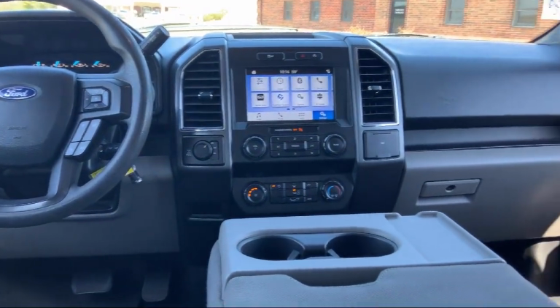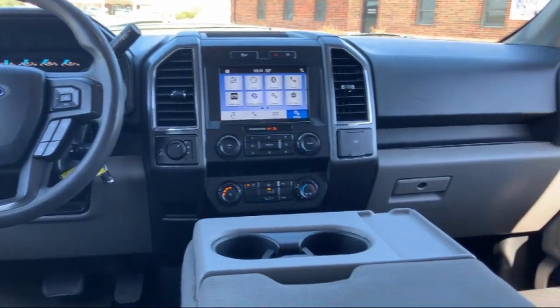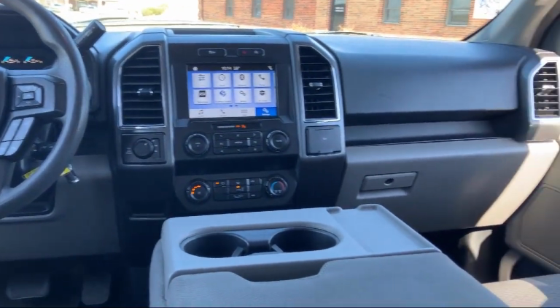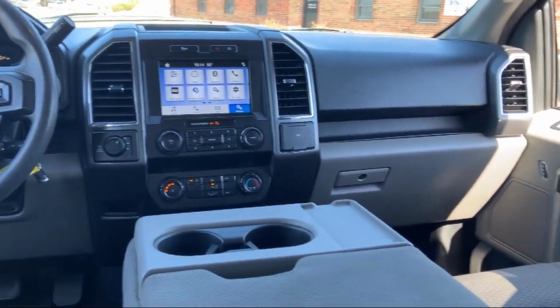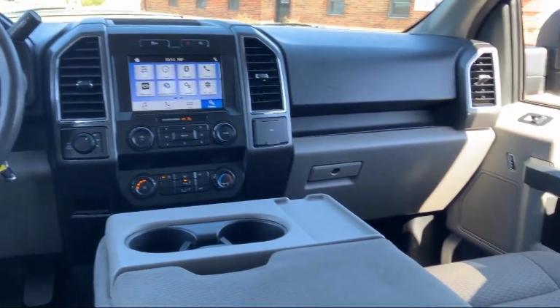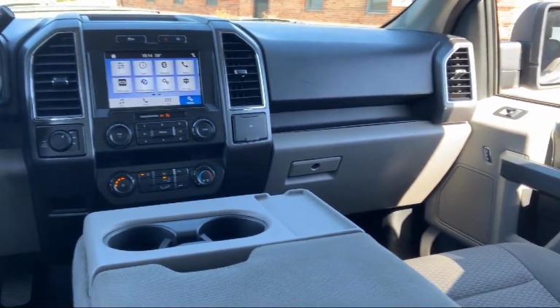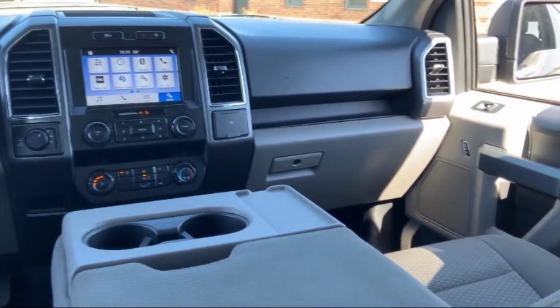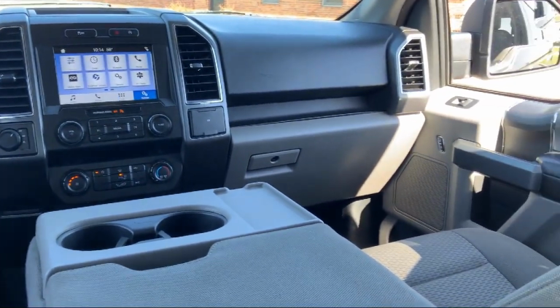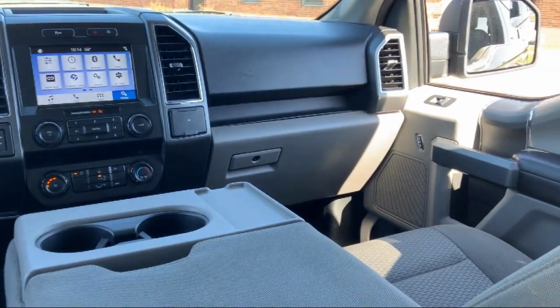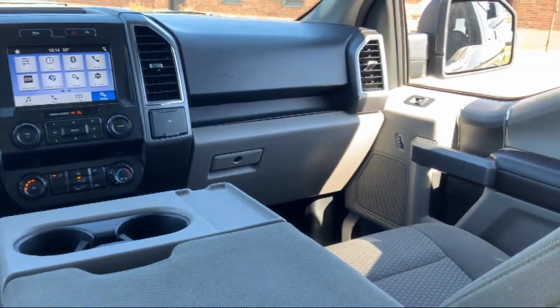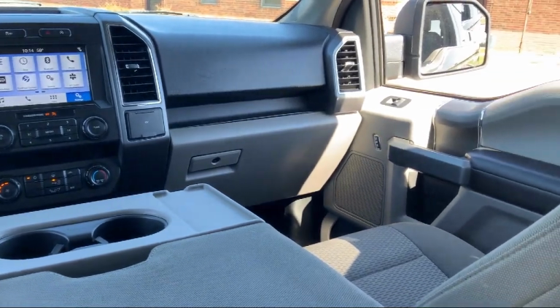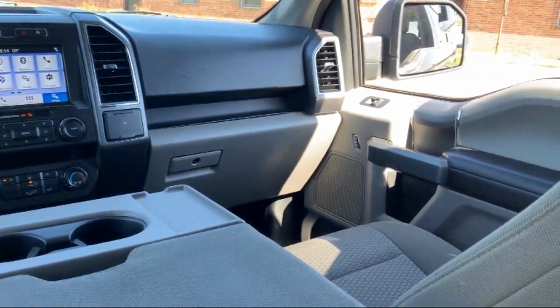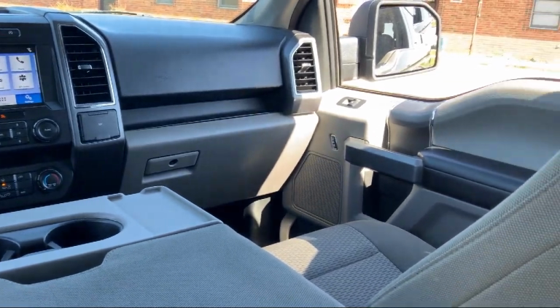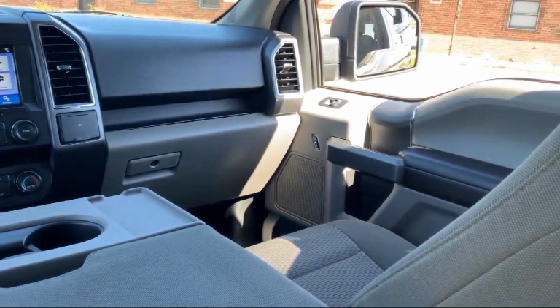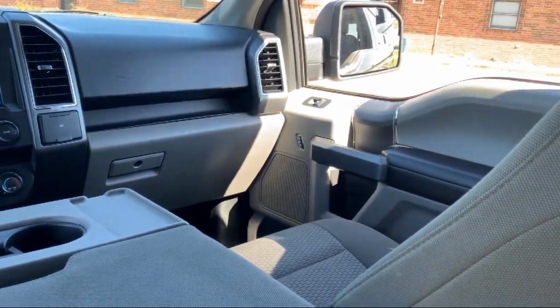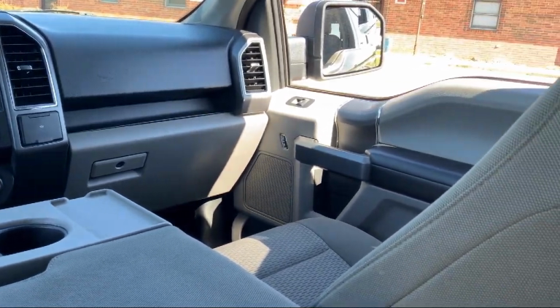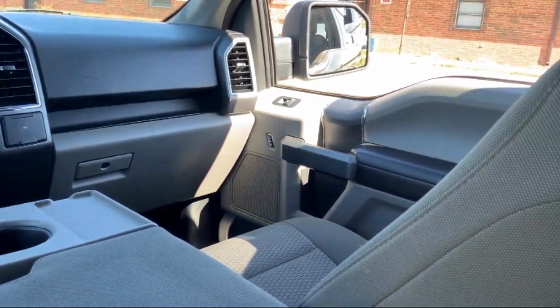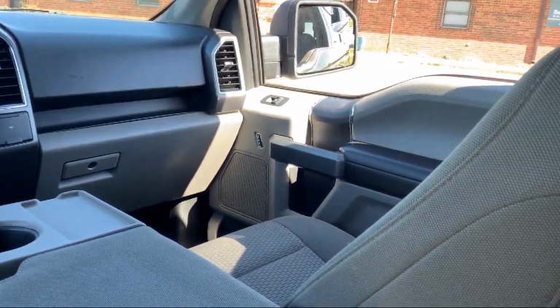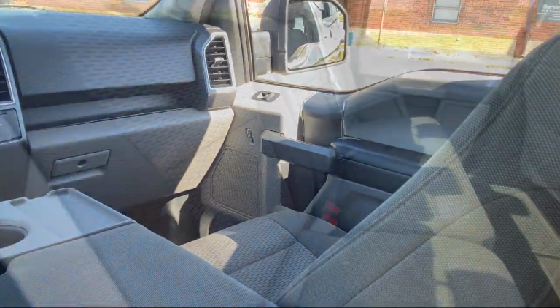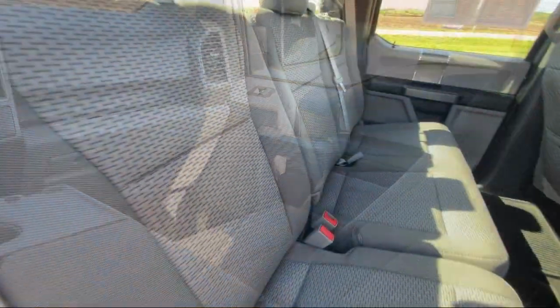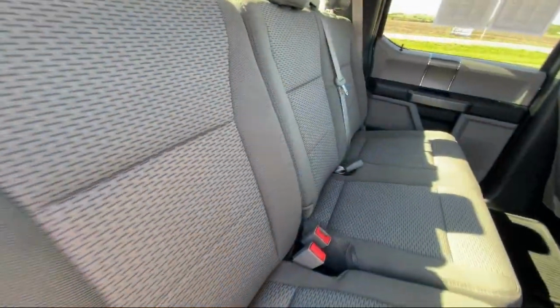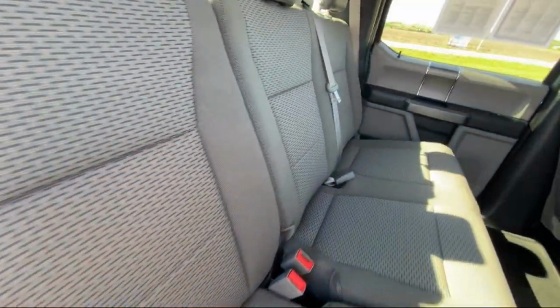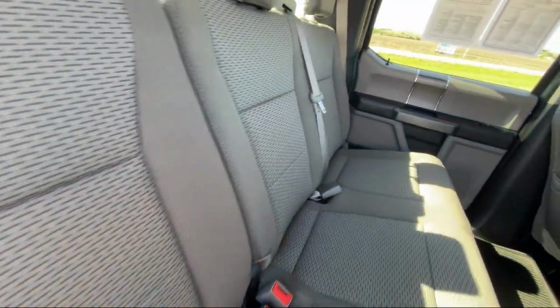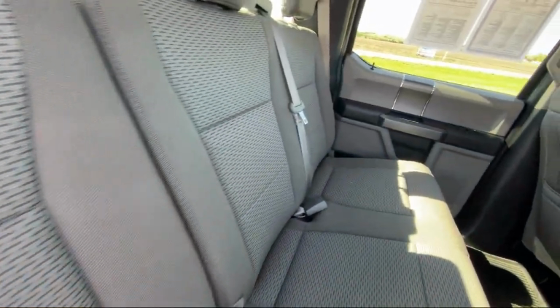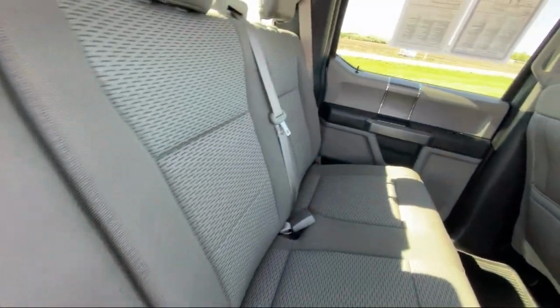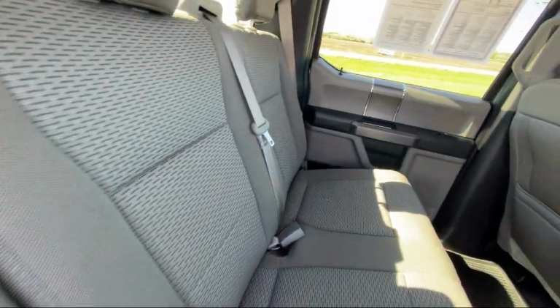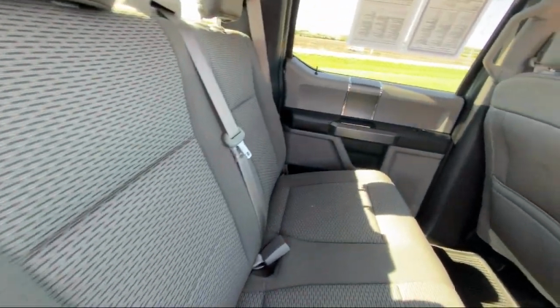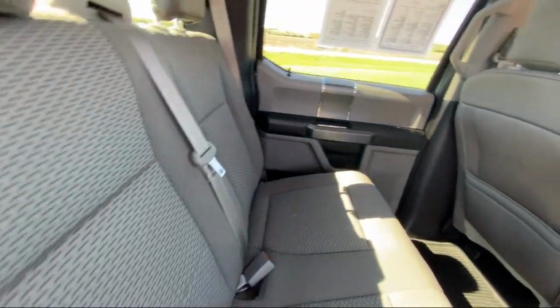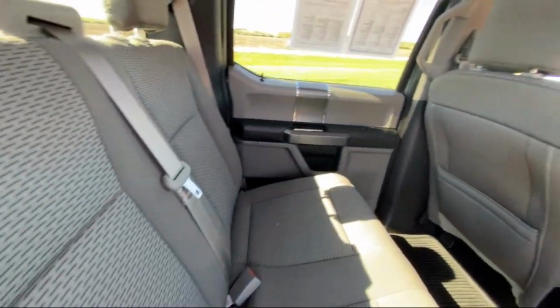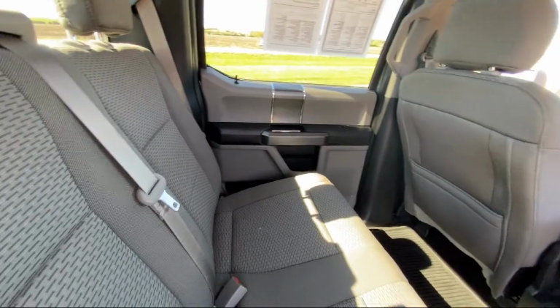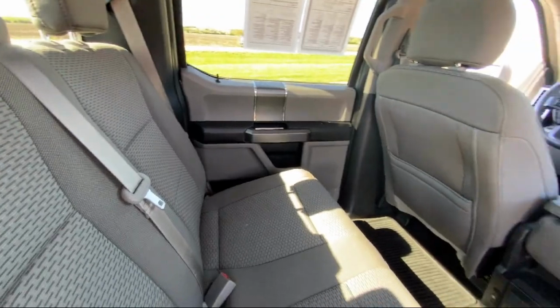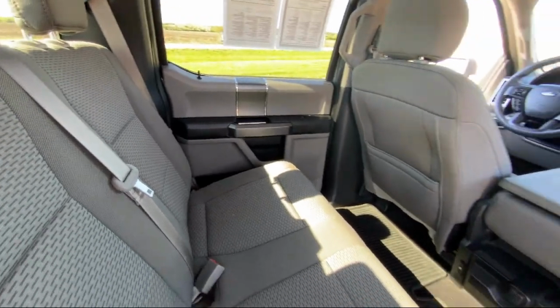It also features steering wheel controls, outside temperature display, speed sensing steering, alloy wheels, and has less than 70,000 miles on the odometer.